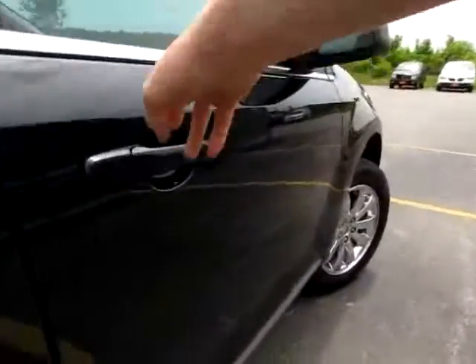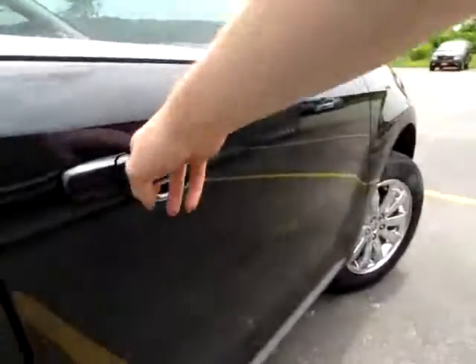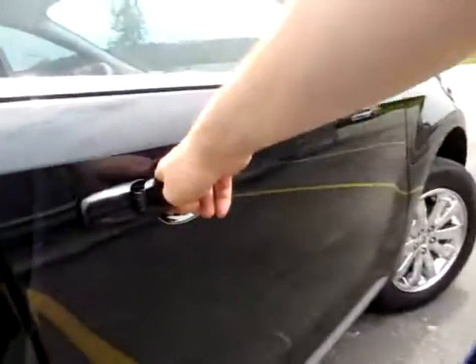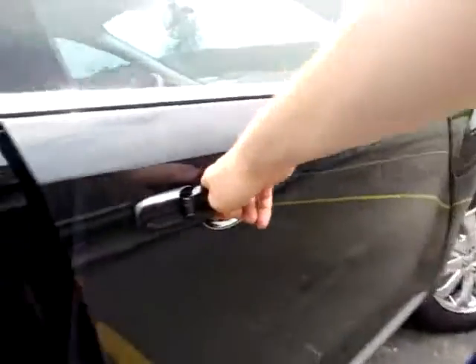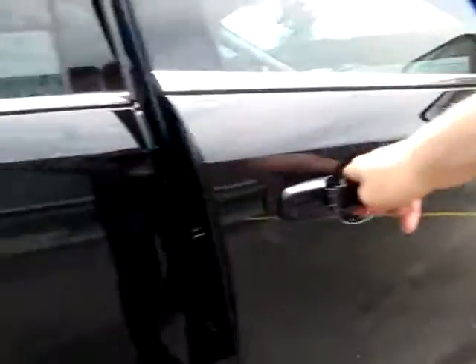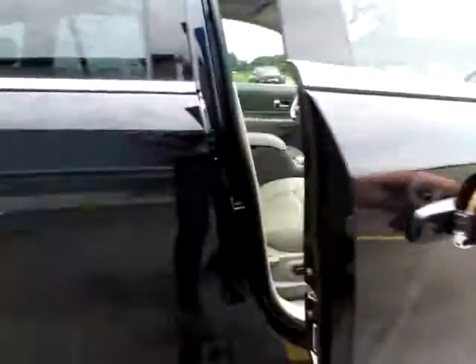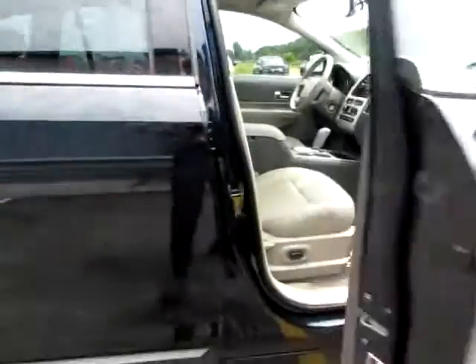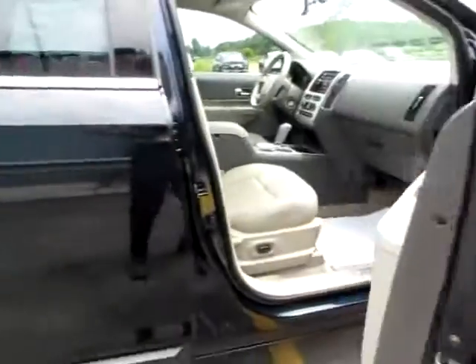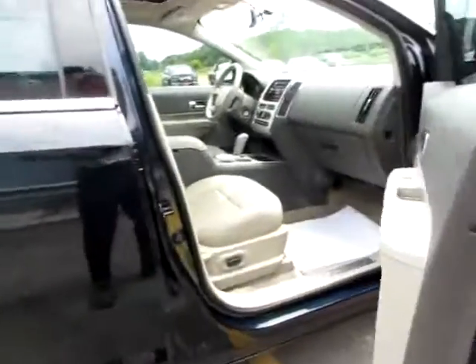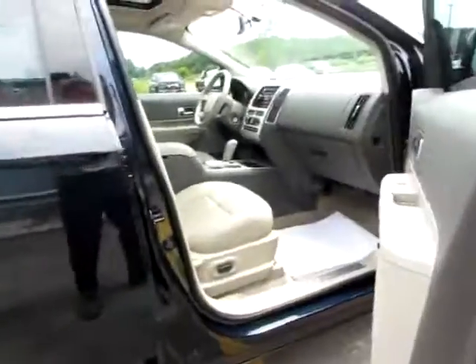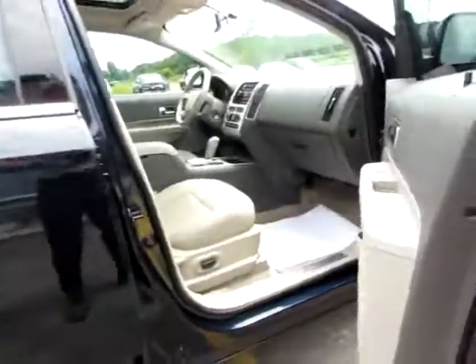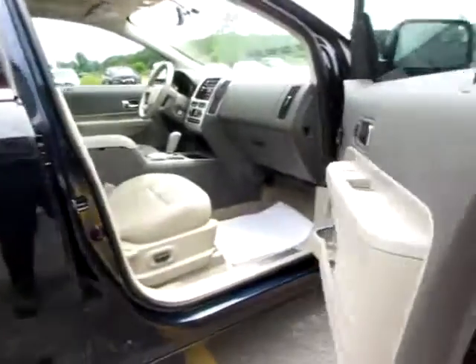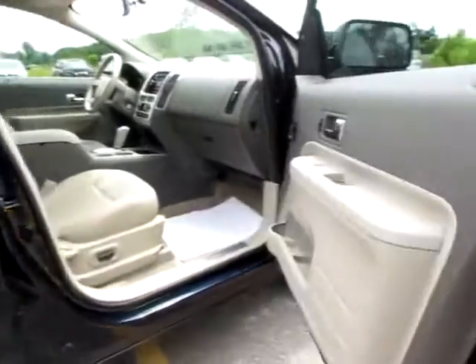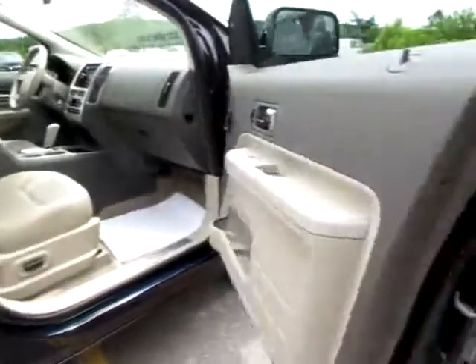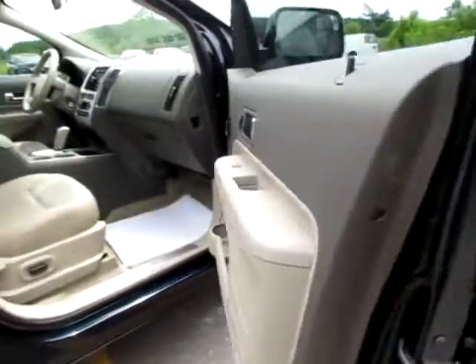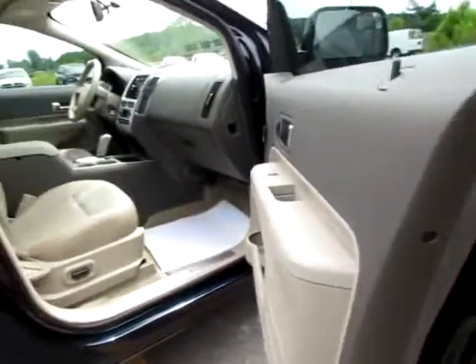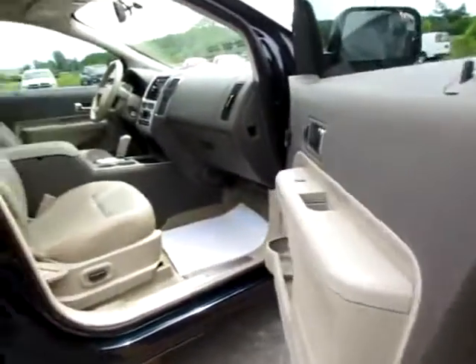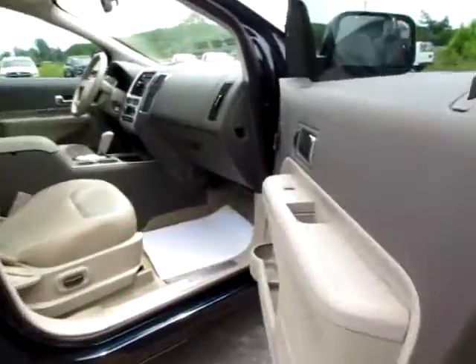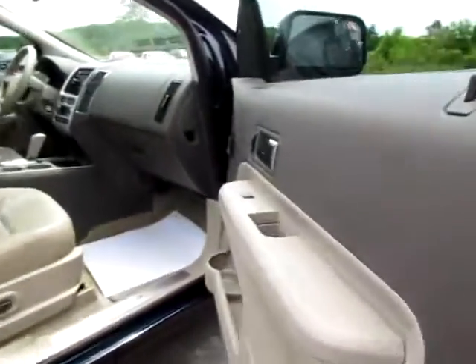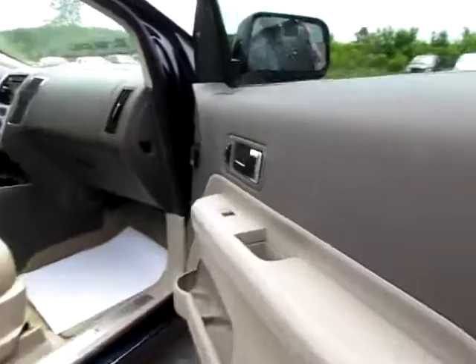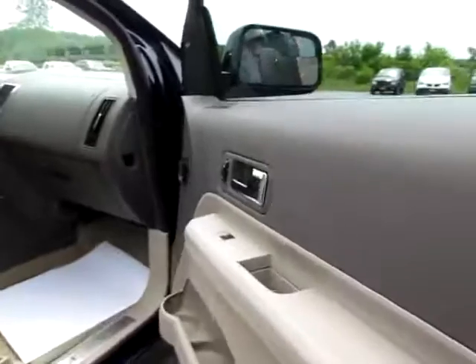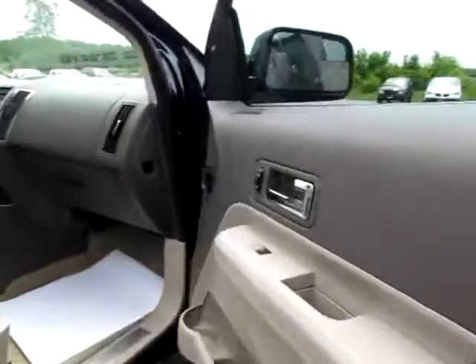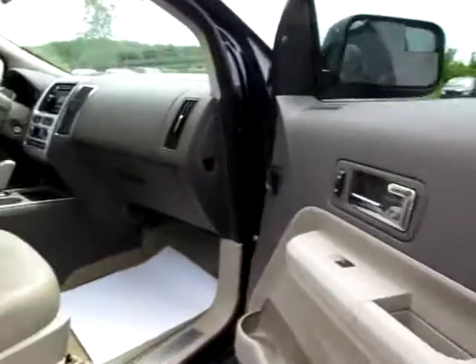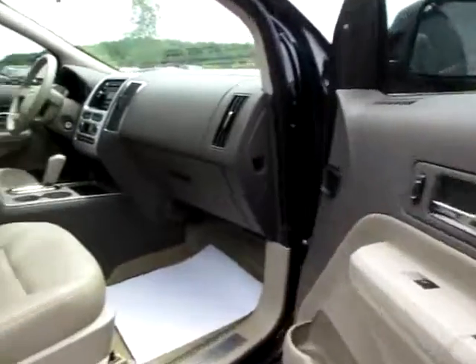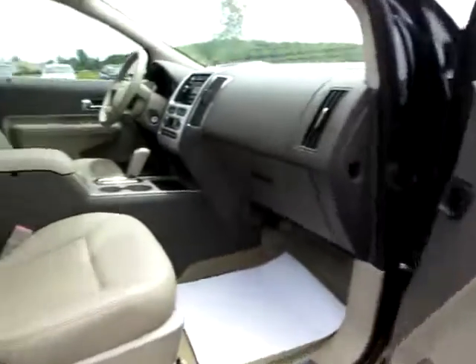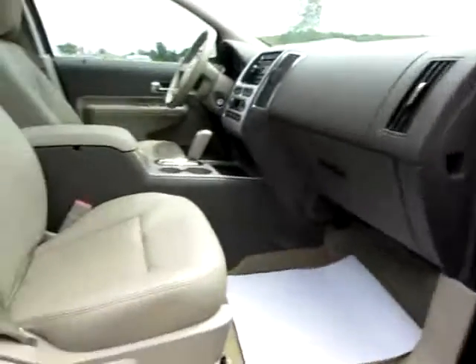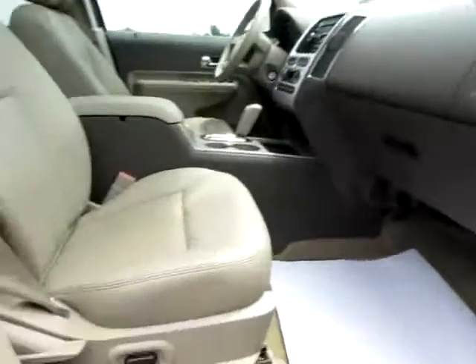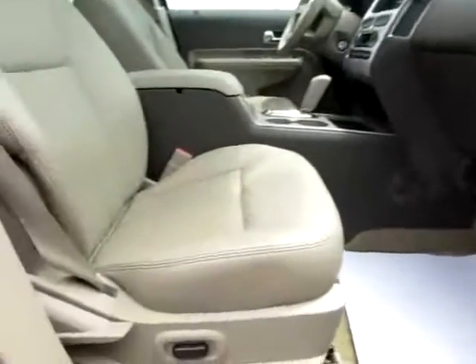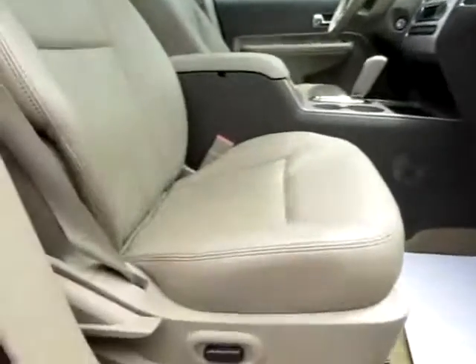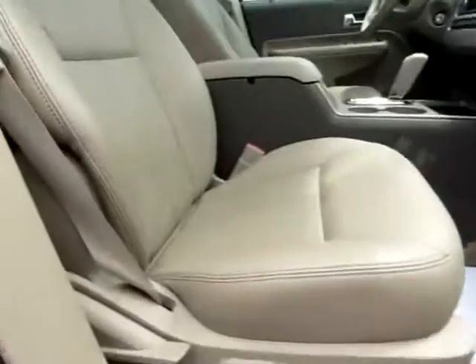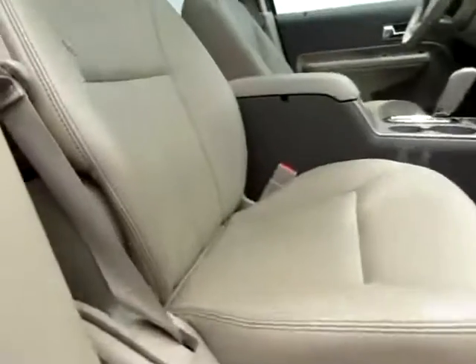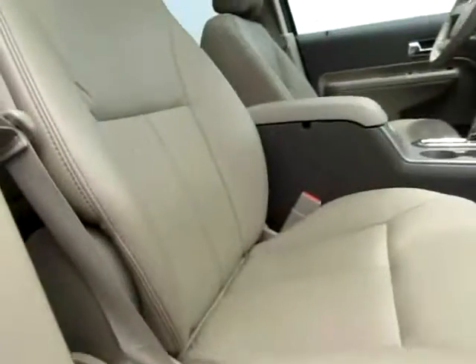Dual mirror arrangement keeps you safe on the highways, and the heated mirrors are good for the winter.